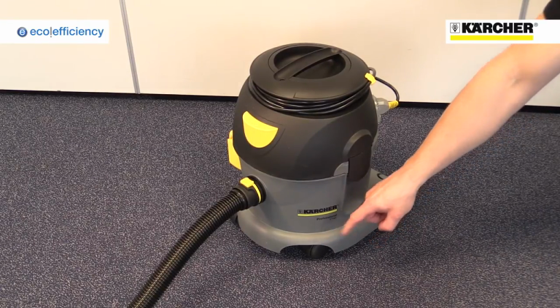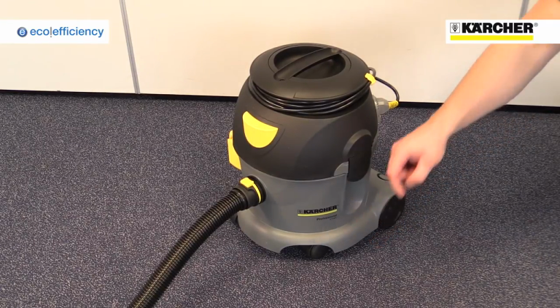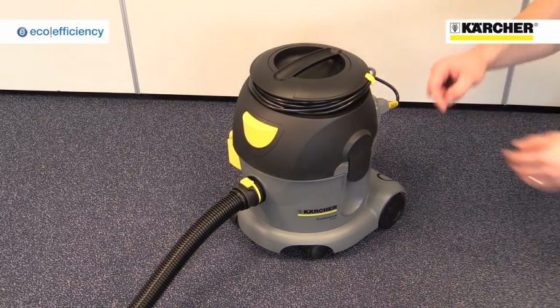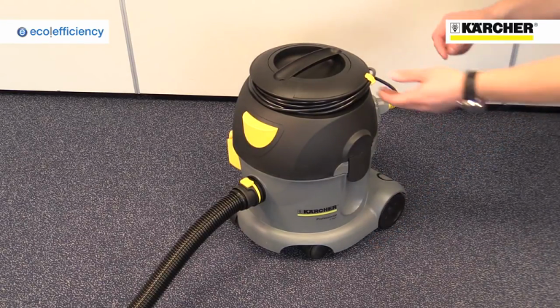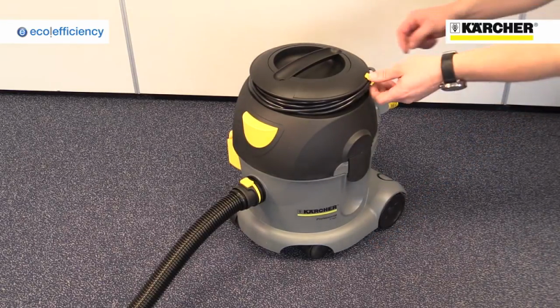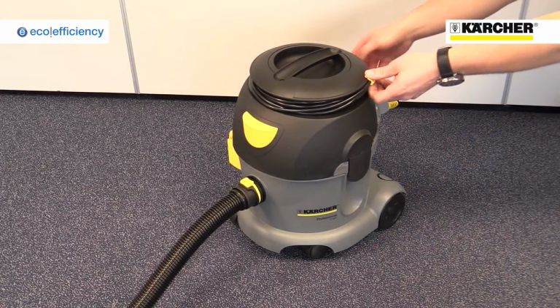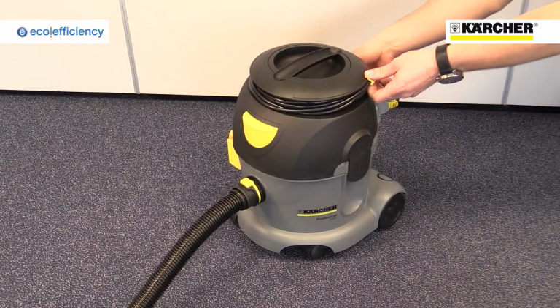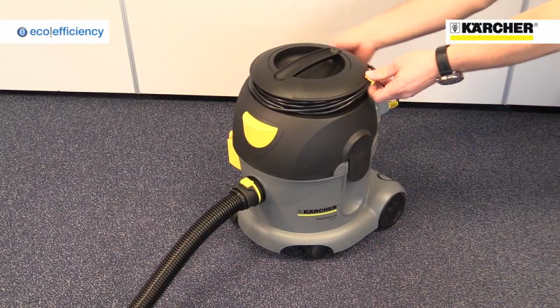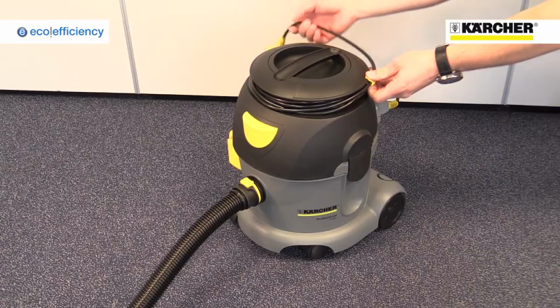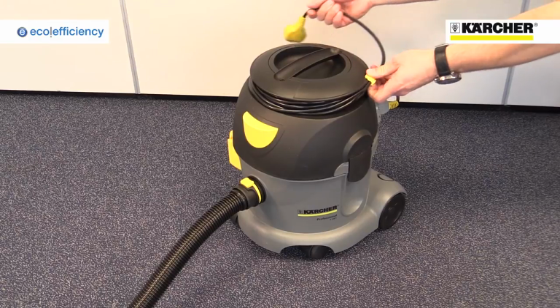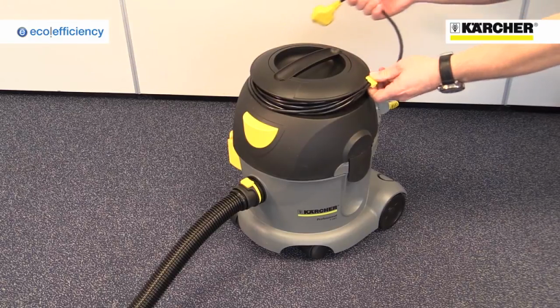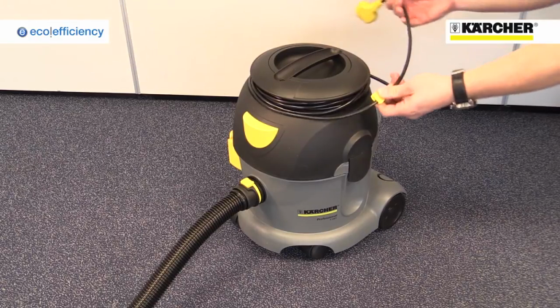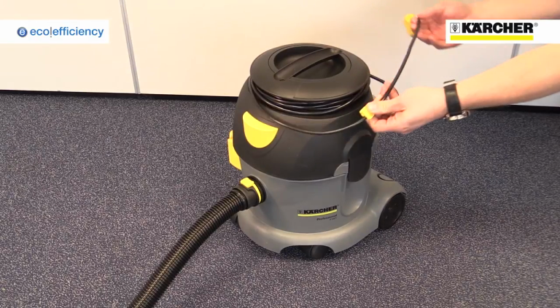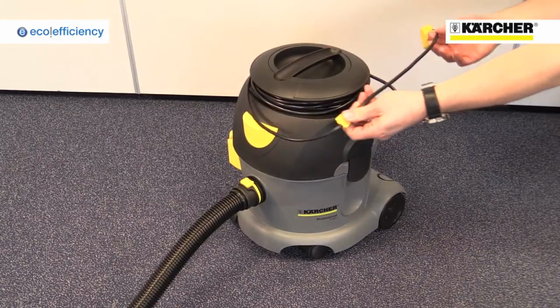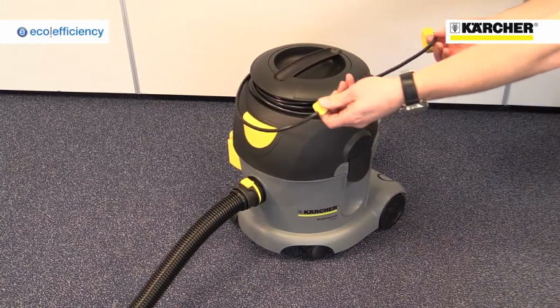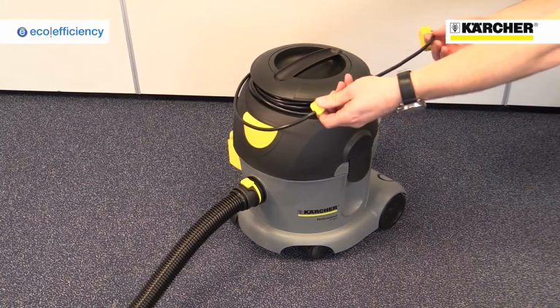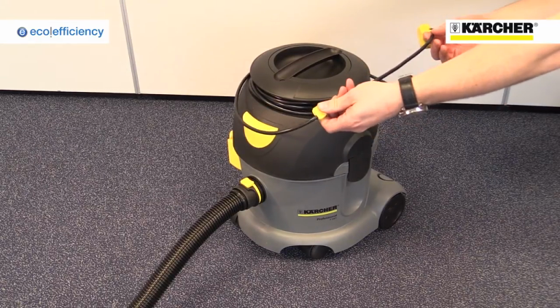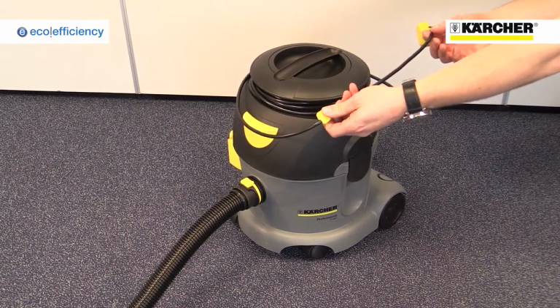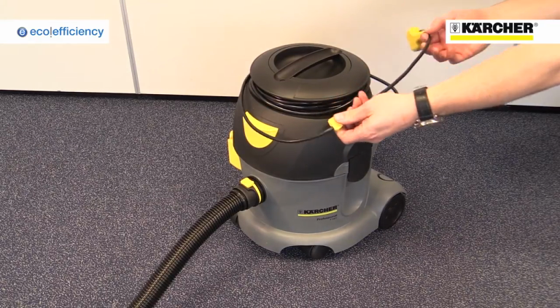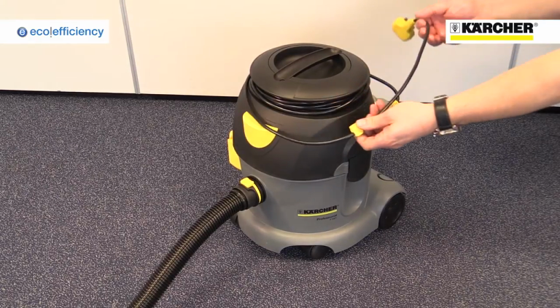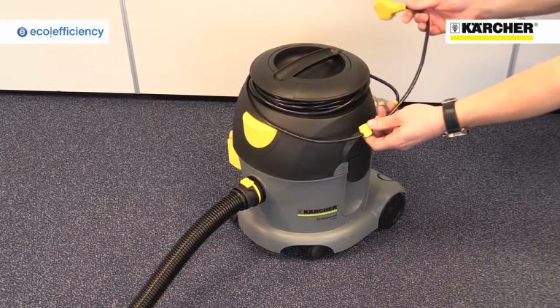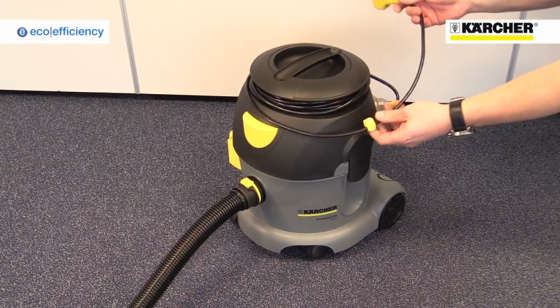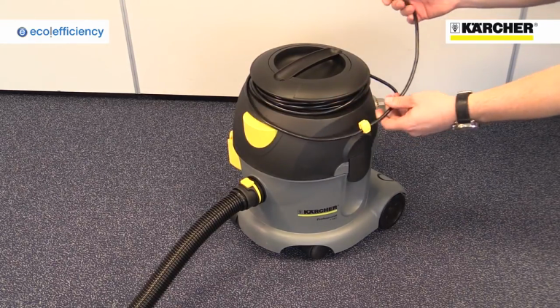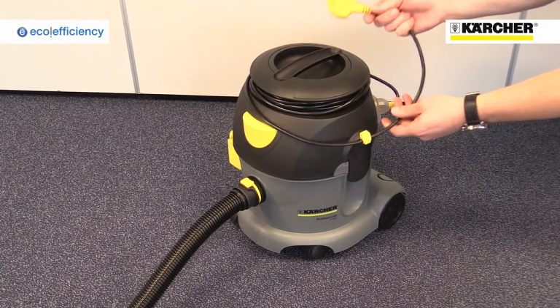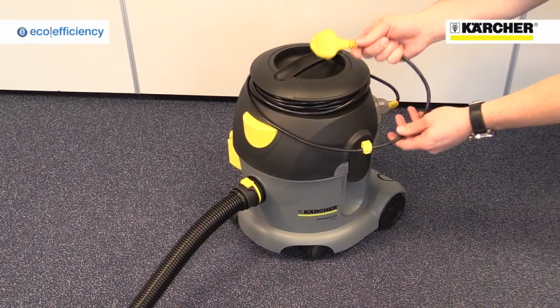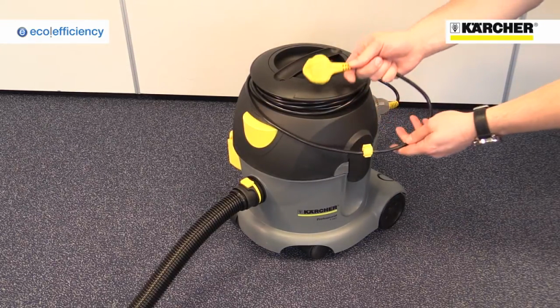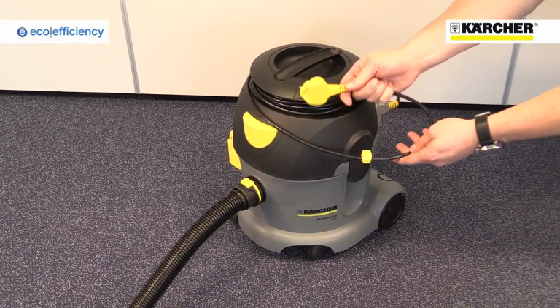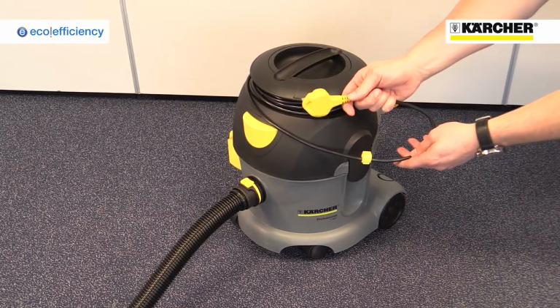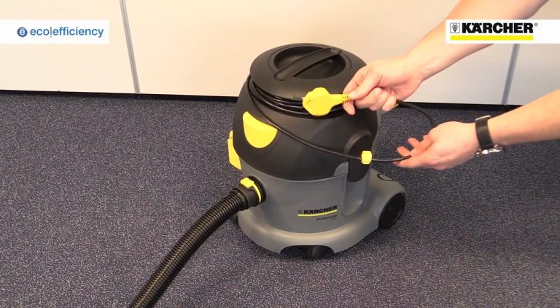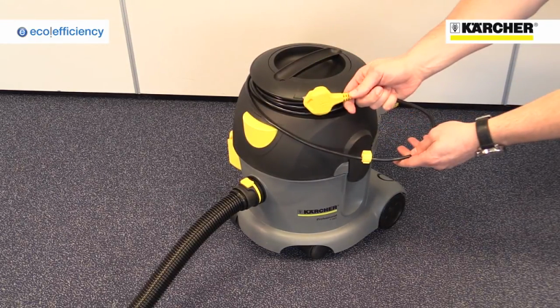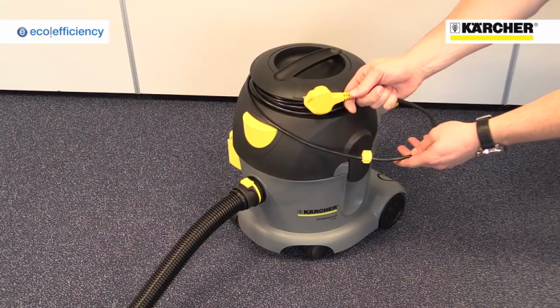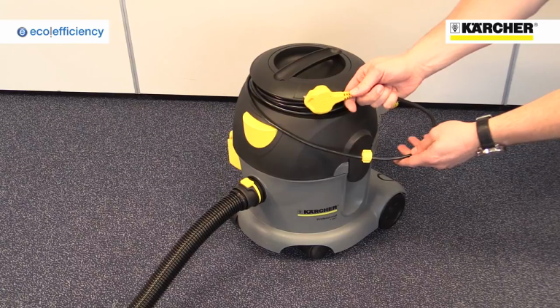It has a large on-off switch on the top that can even be operated by a foot, and a cable wrap keeps the power lead neat and tidy.